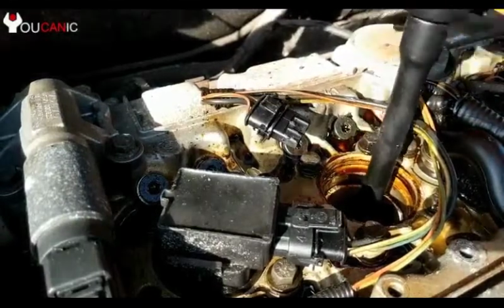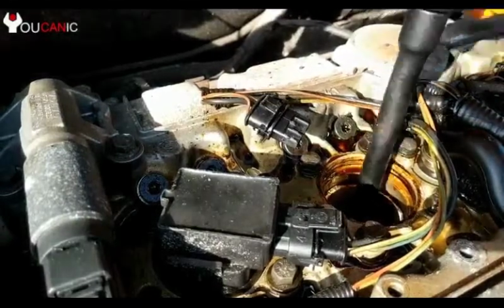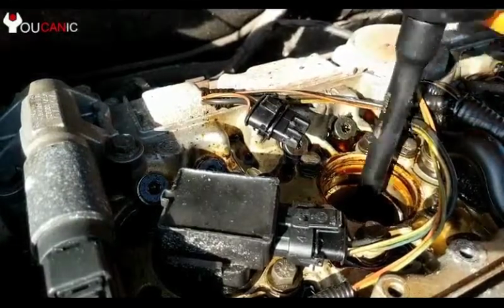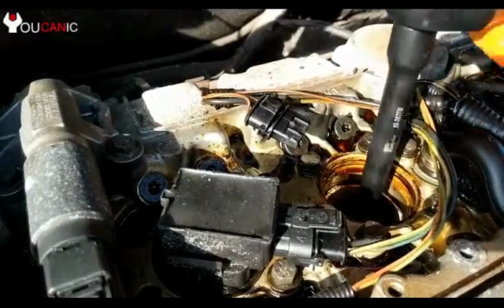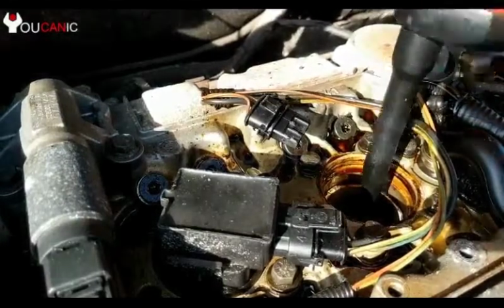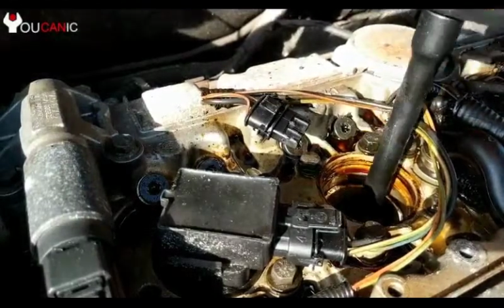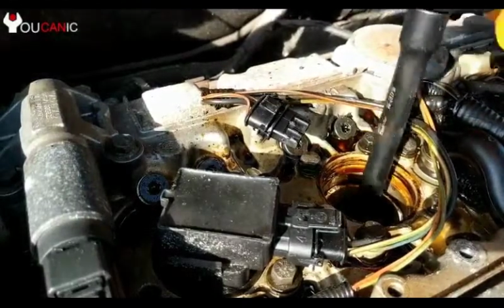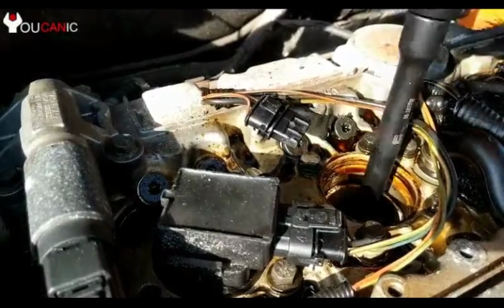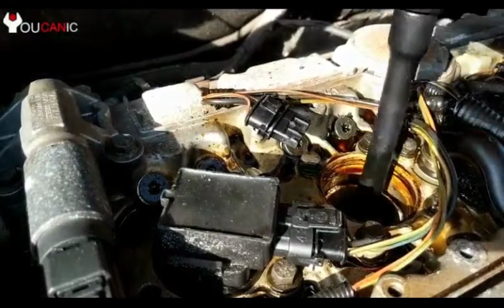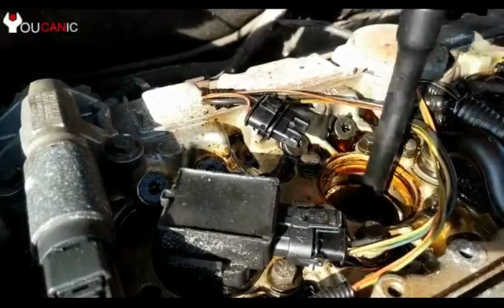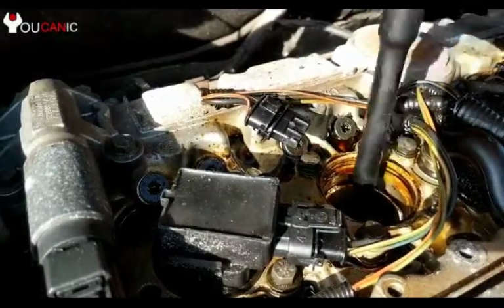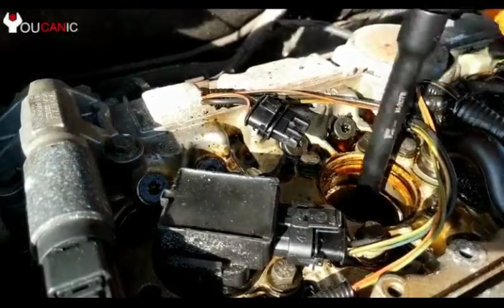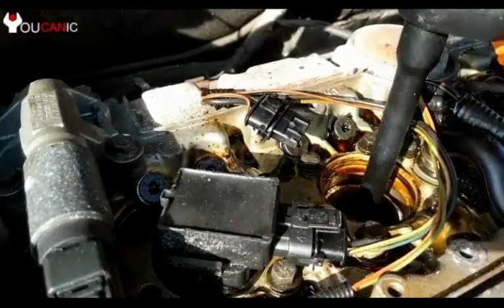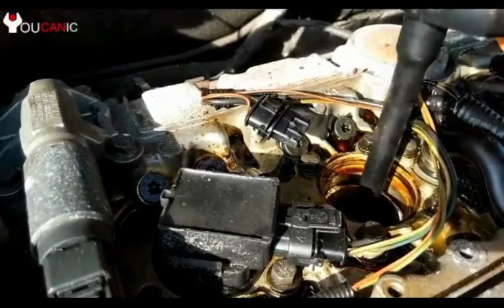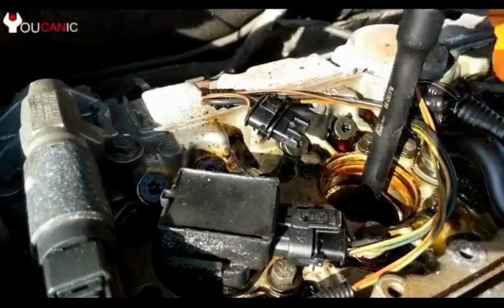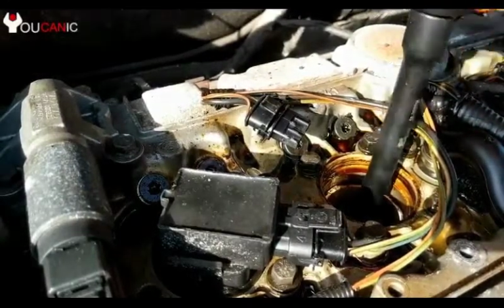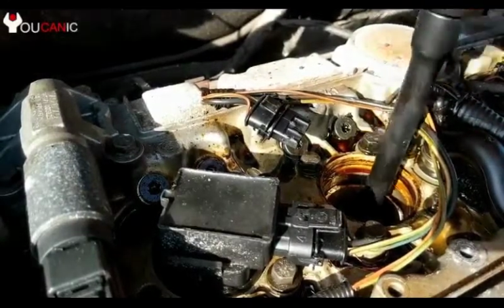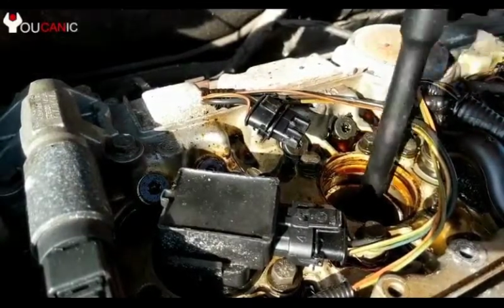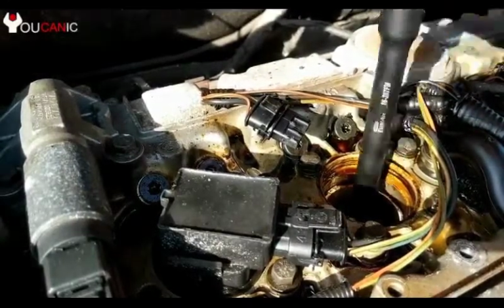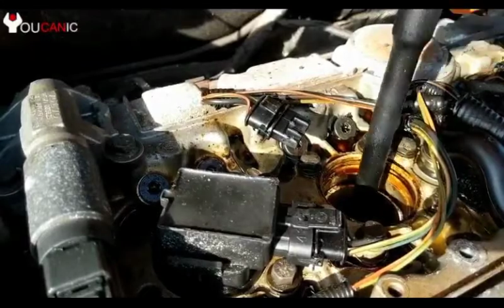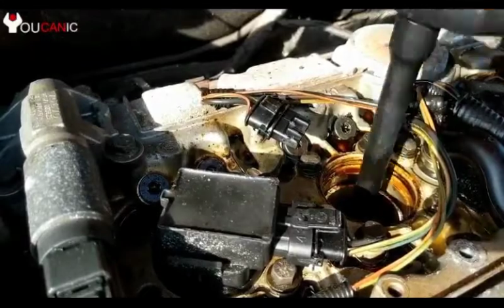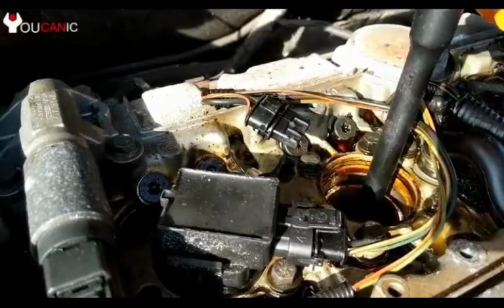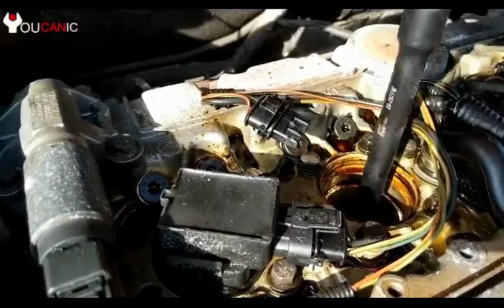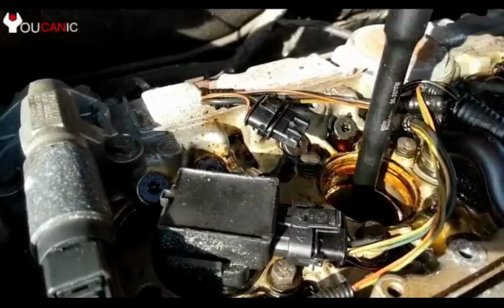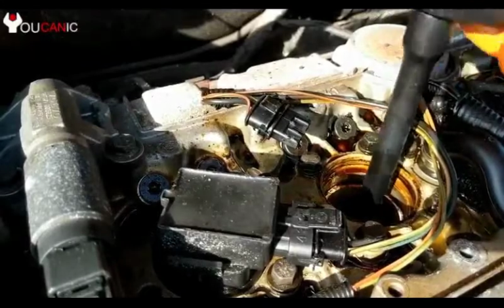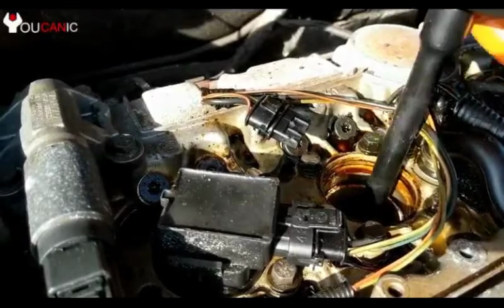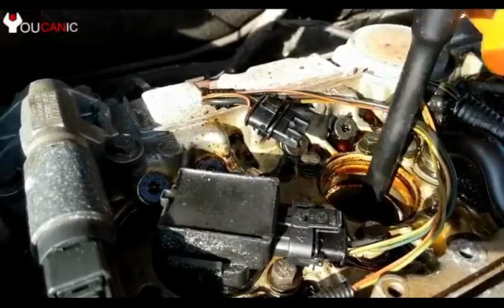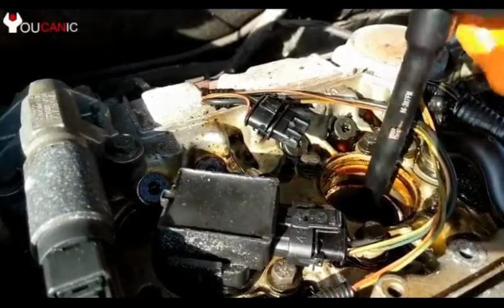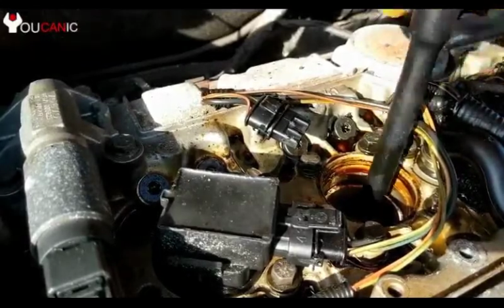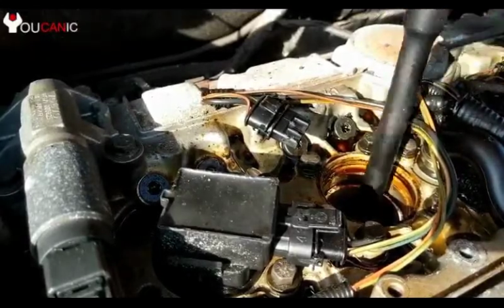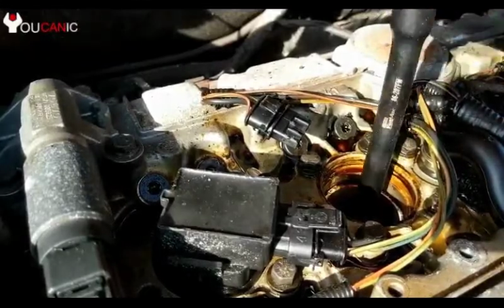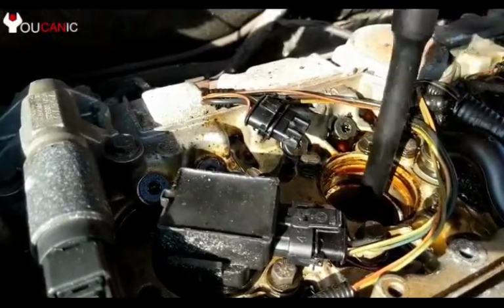Next we will use a 5/8 spark plug socket and remove the spark plugs by turning them counterclockwise.